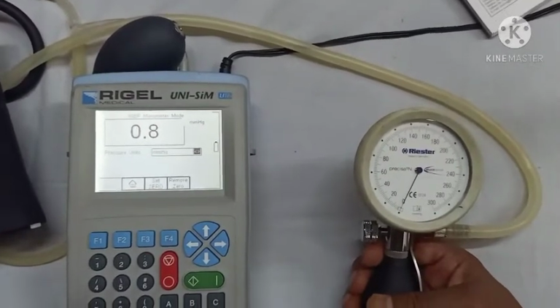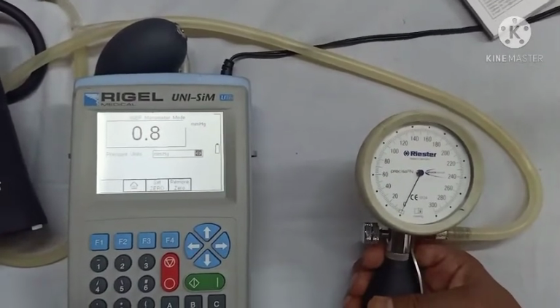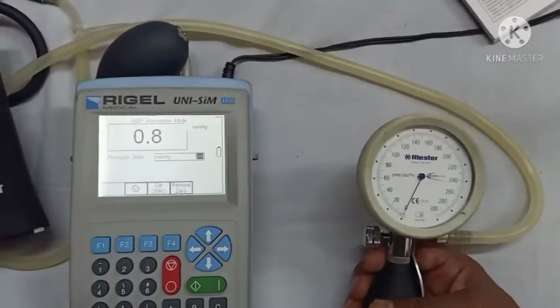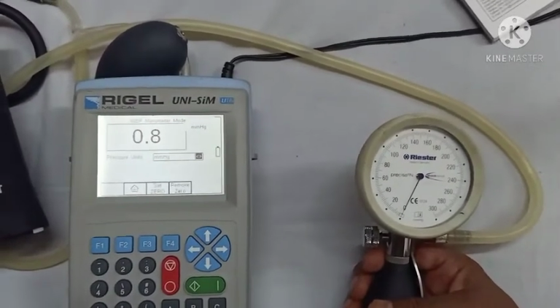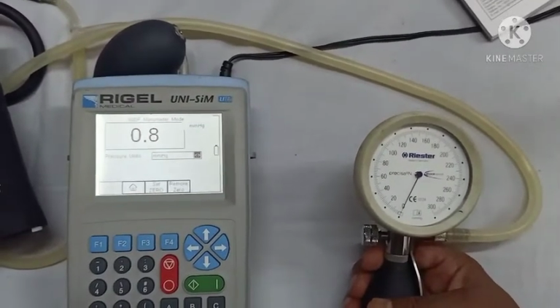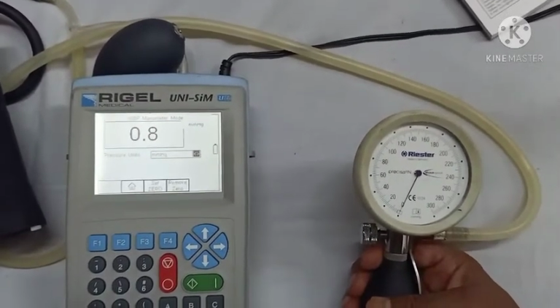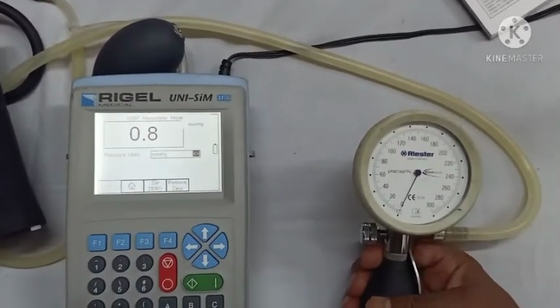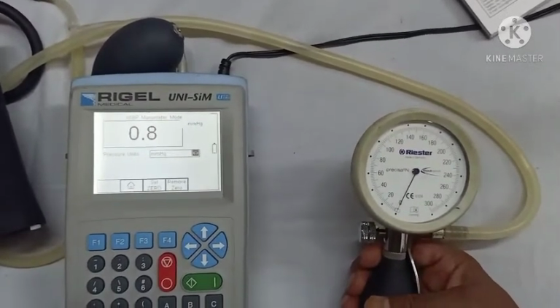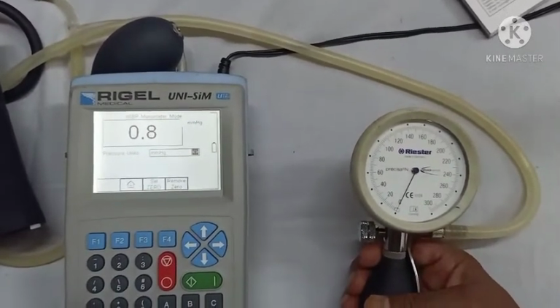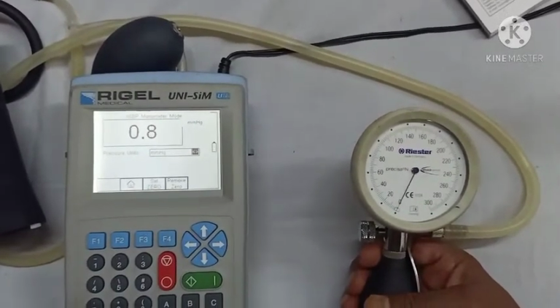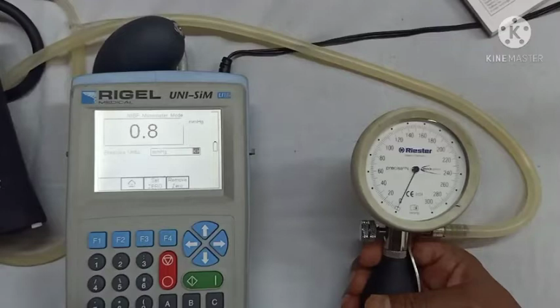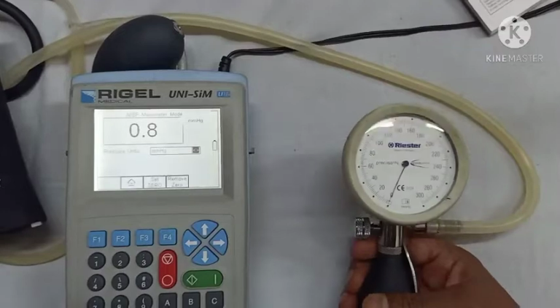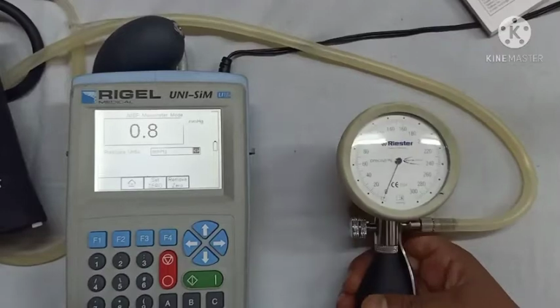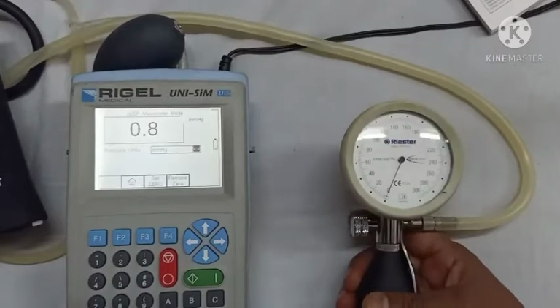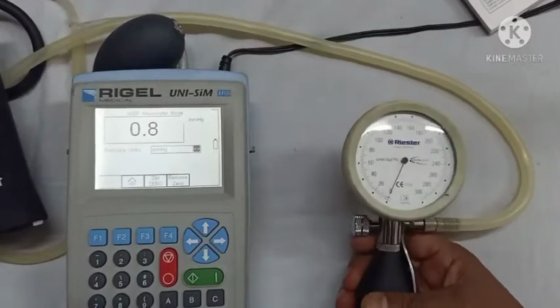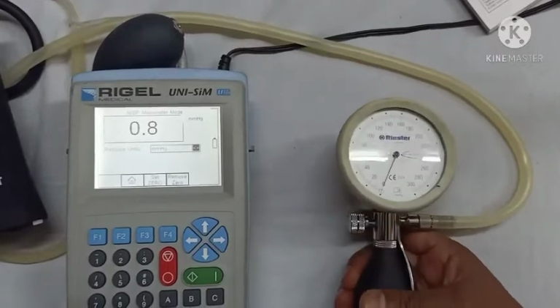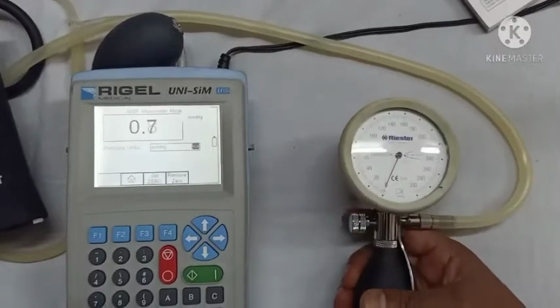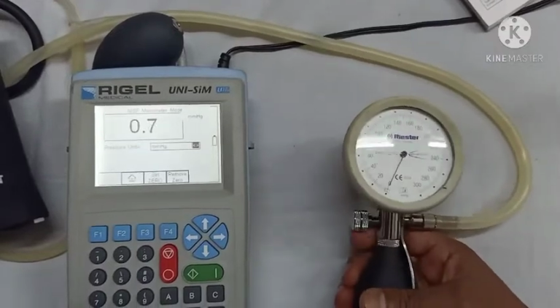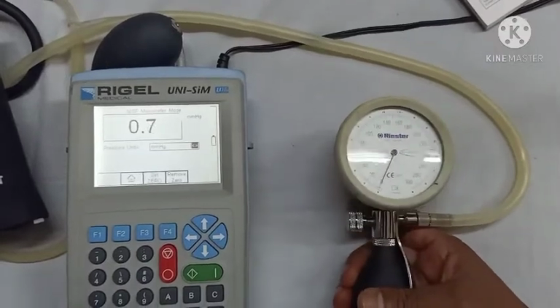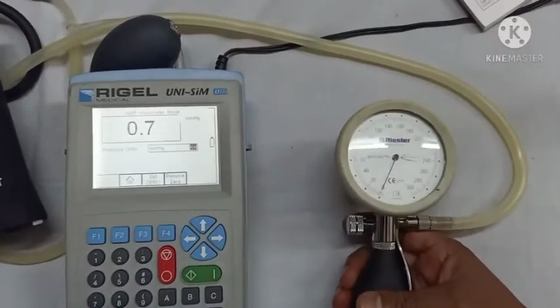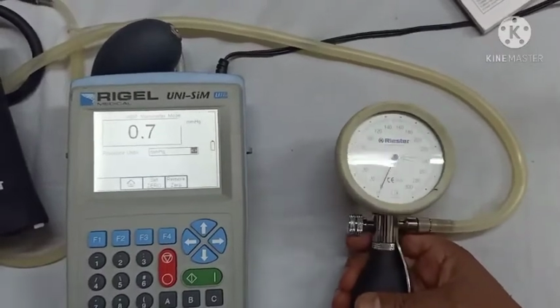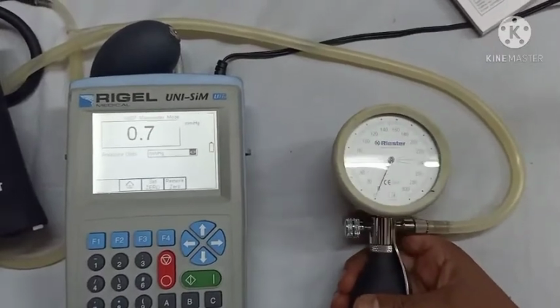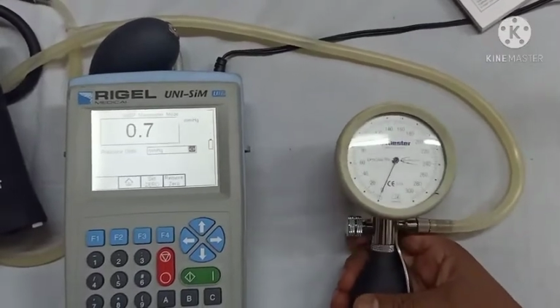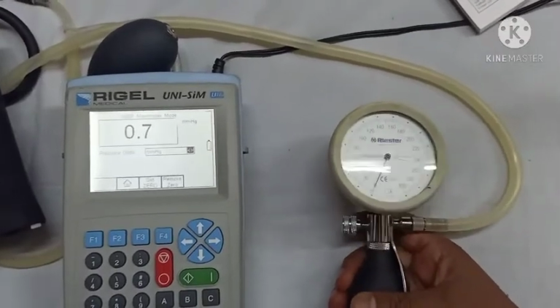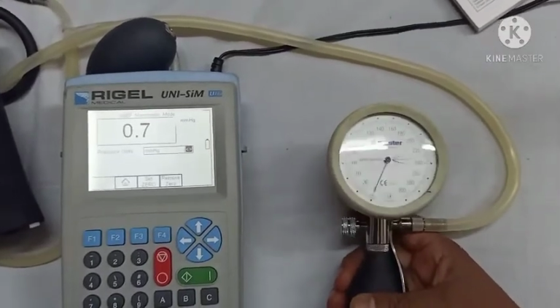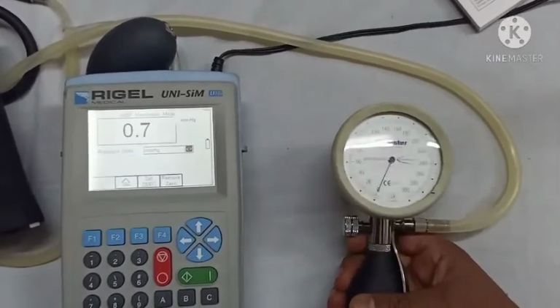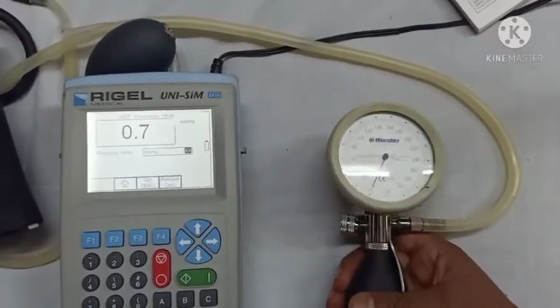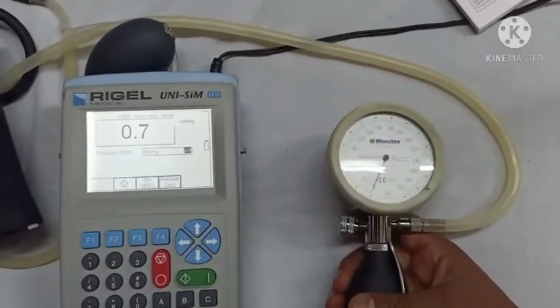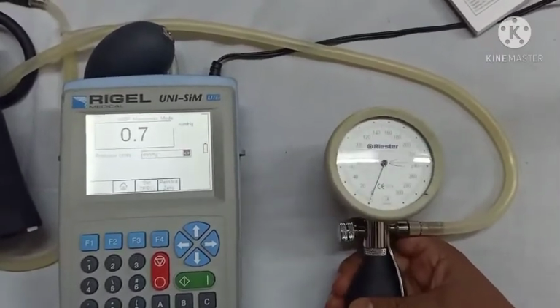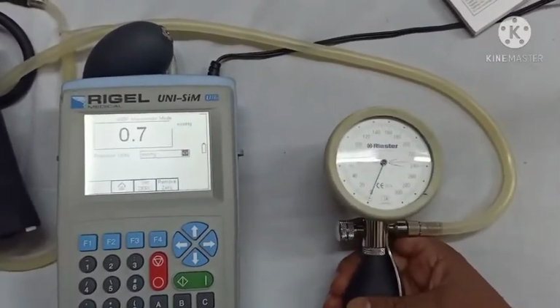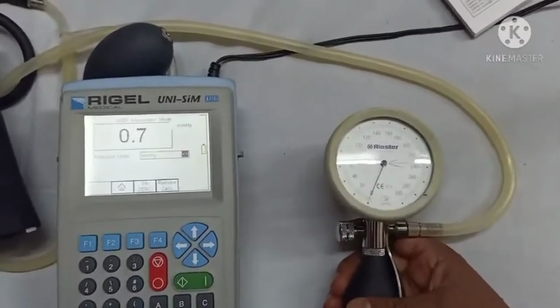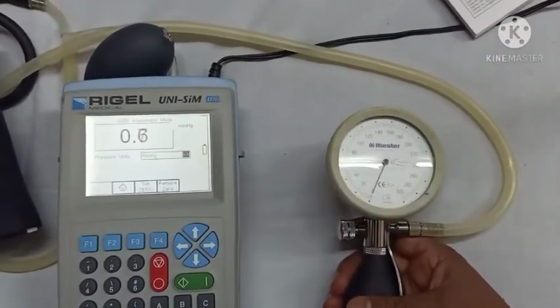For uncertainty calculation and other calibration videos of any devices — such as biomedical devices or industrial devices — please write to us, and please like our video, comment, and subscribe.